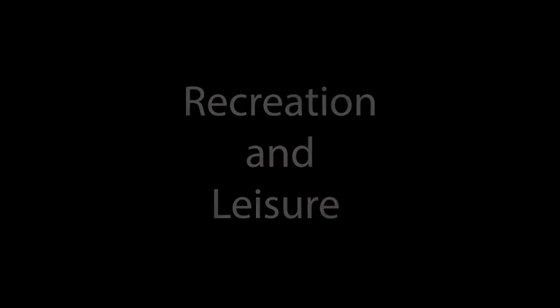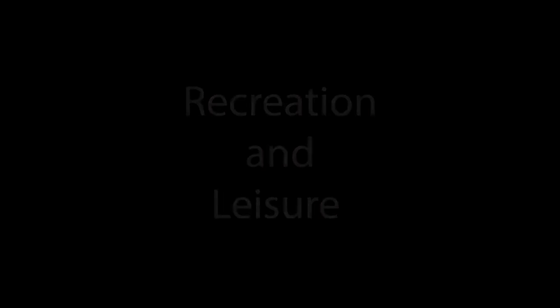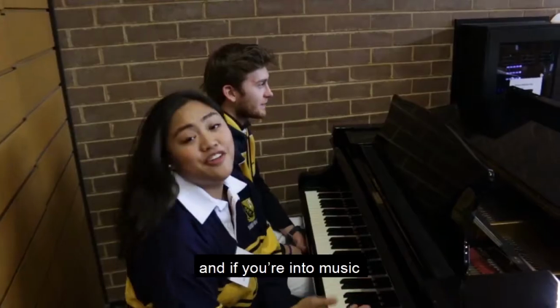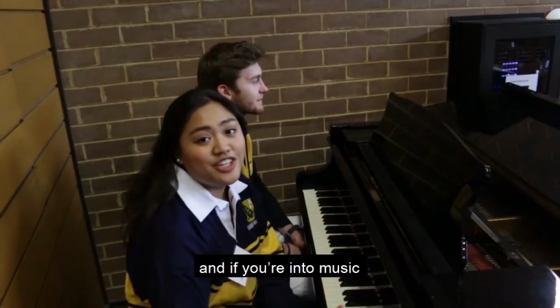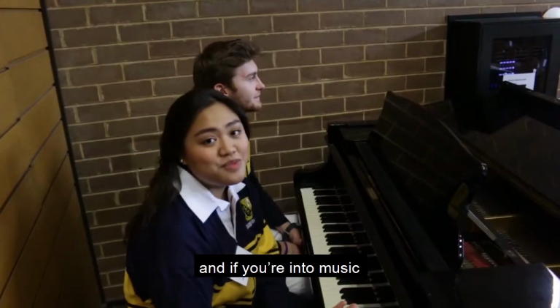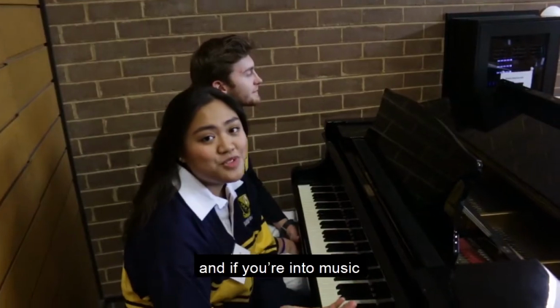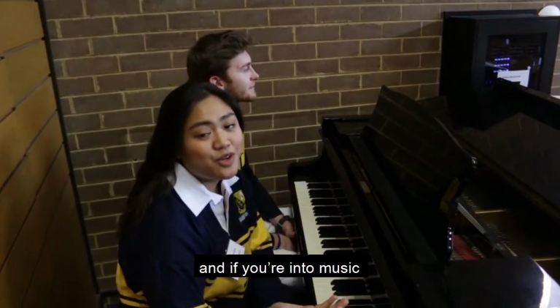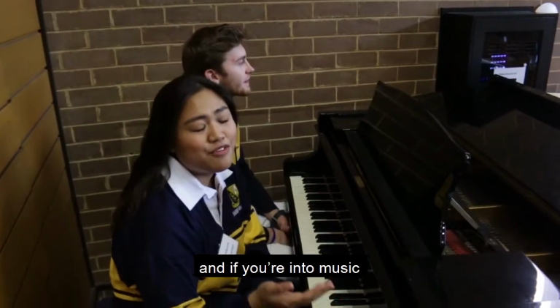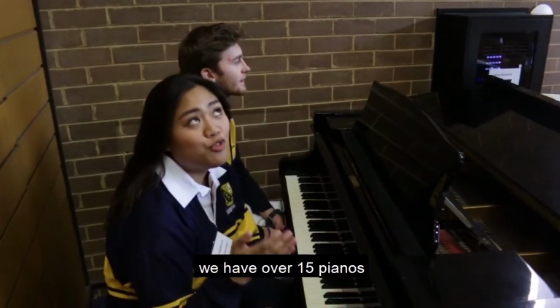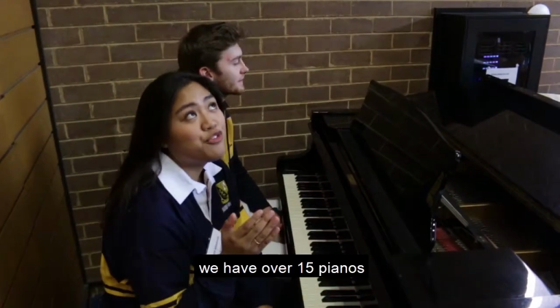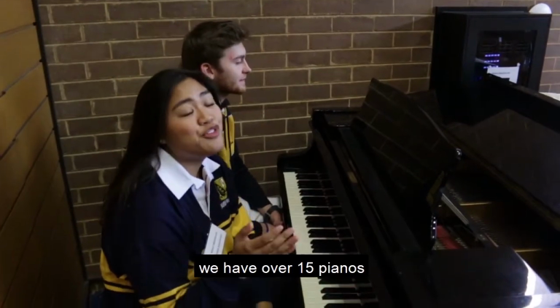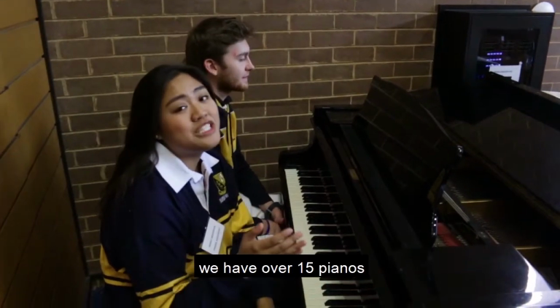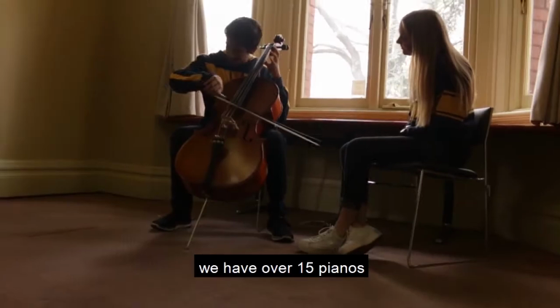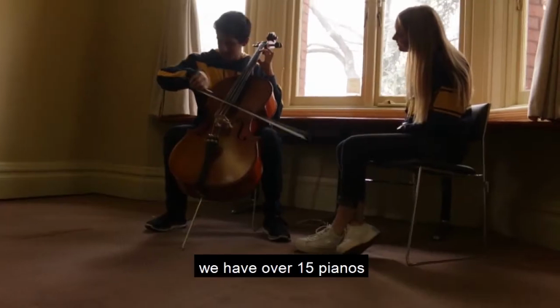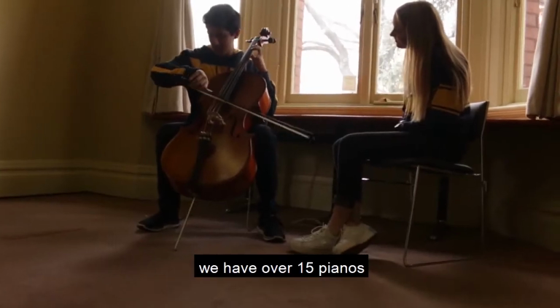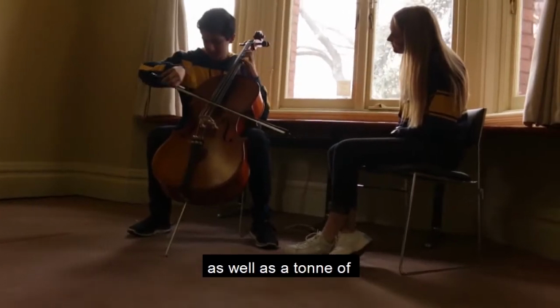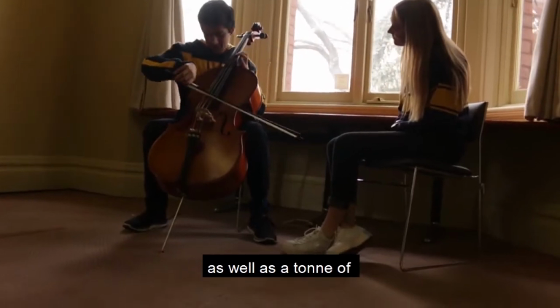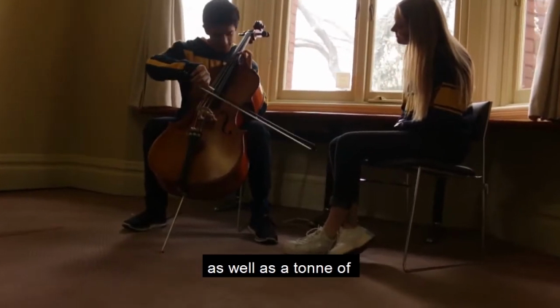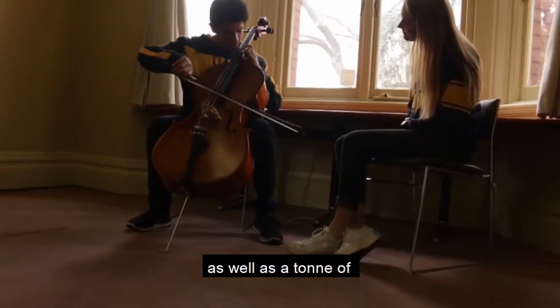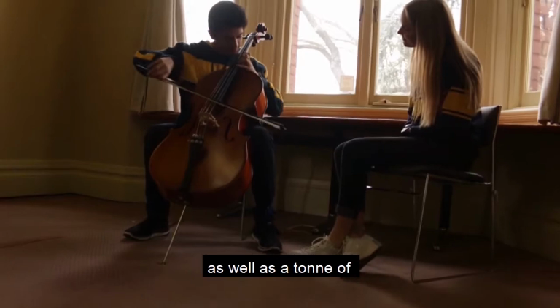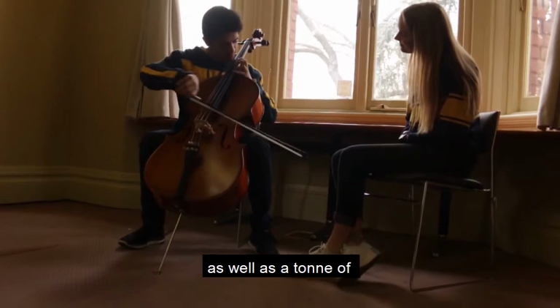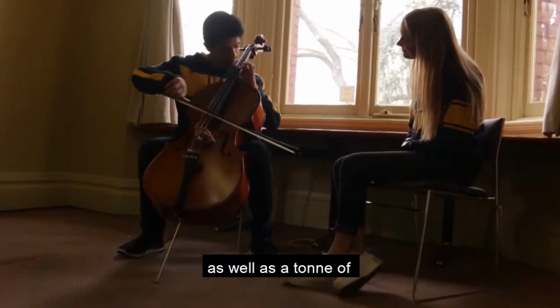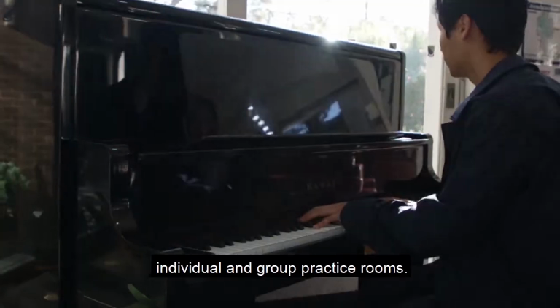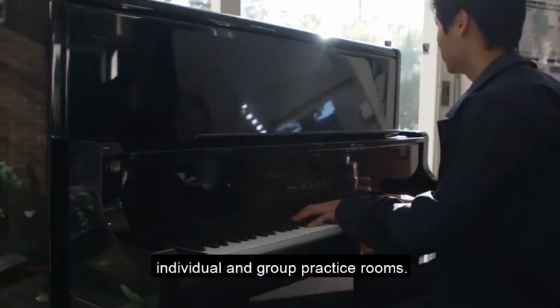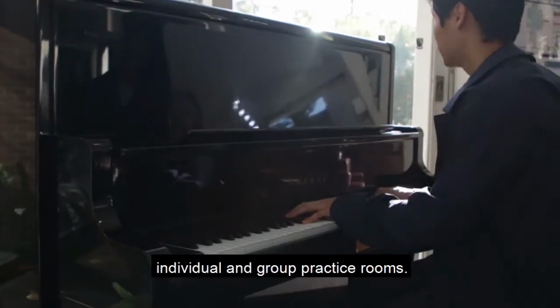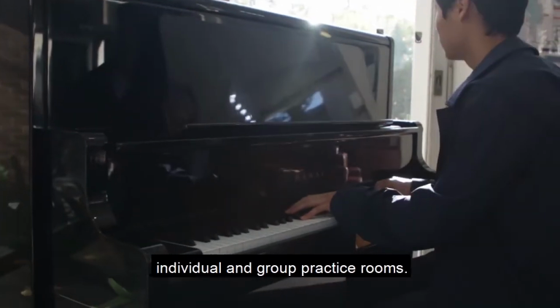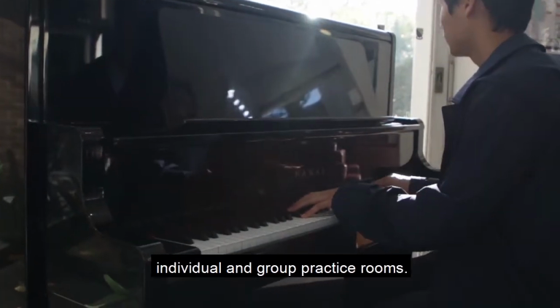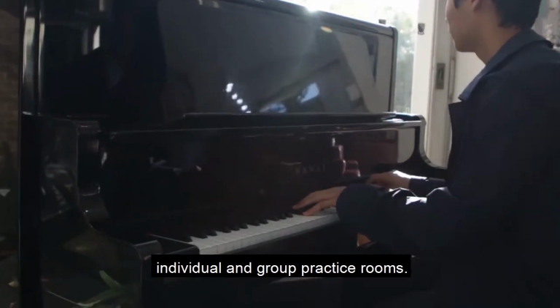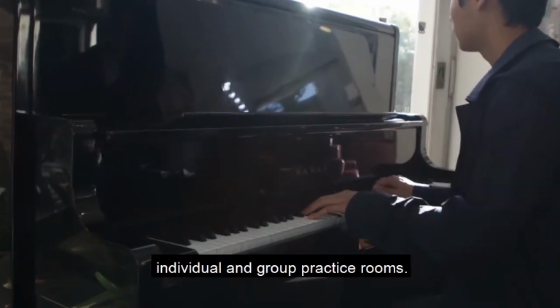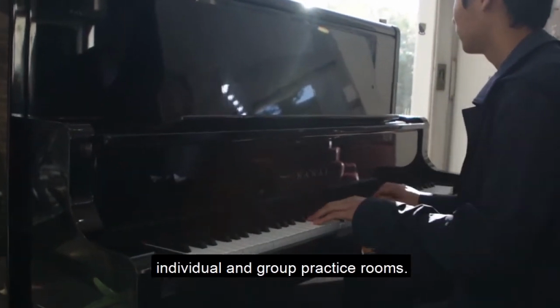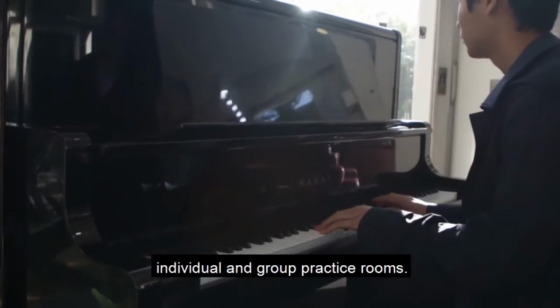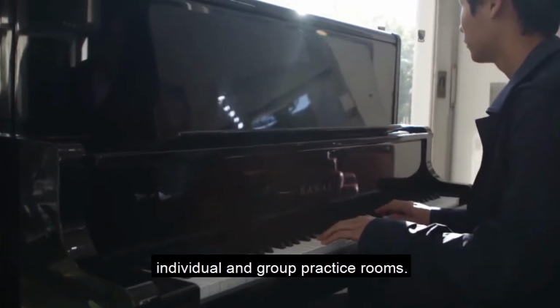And if you're into music, we have over 15 pianos, as well as a ton of individual and group practice rooms.